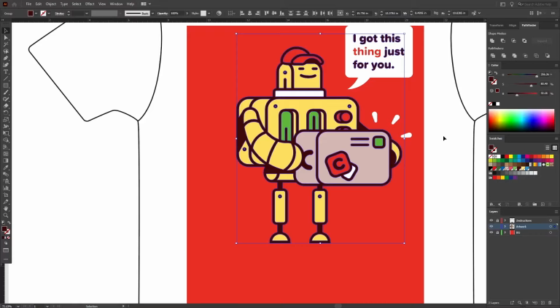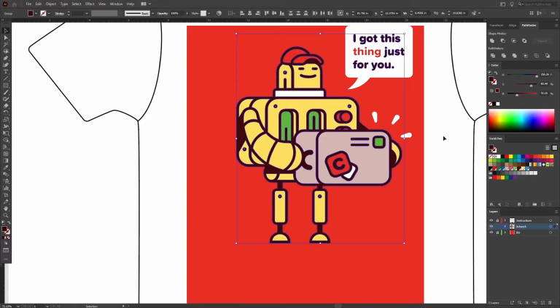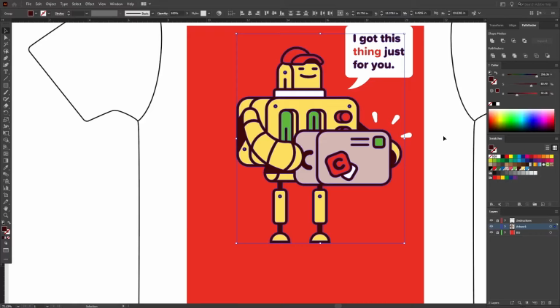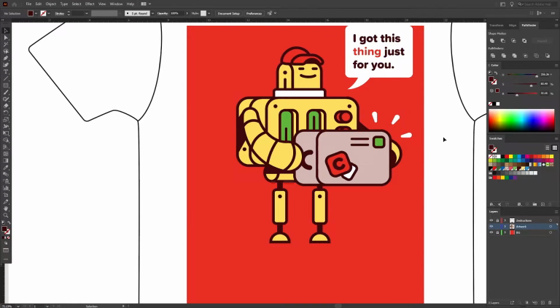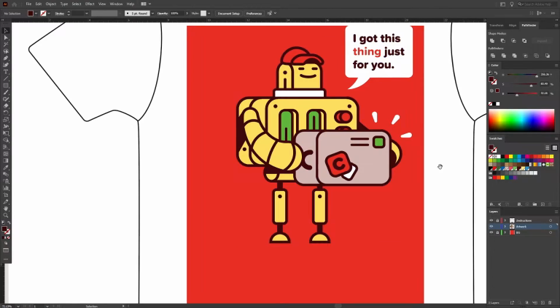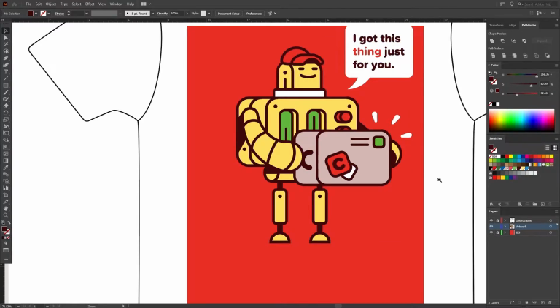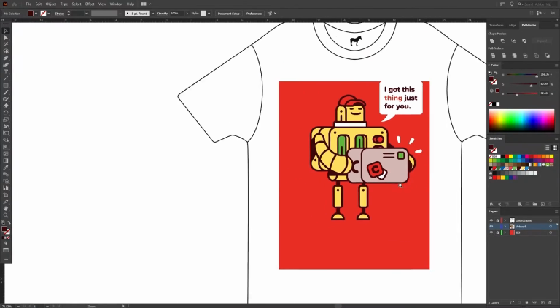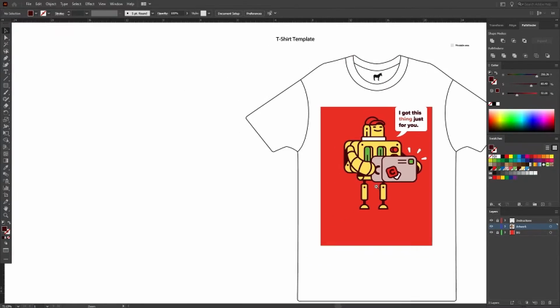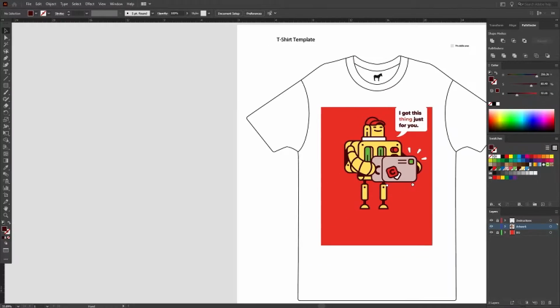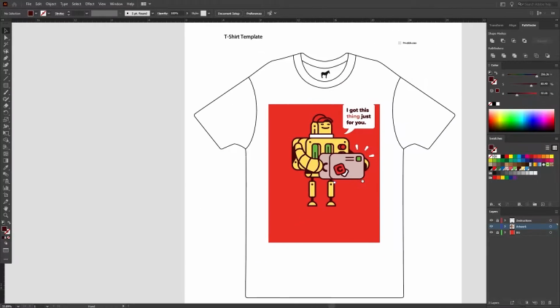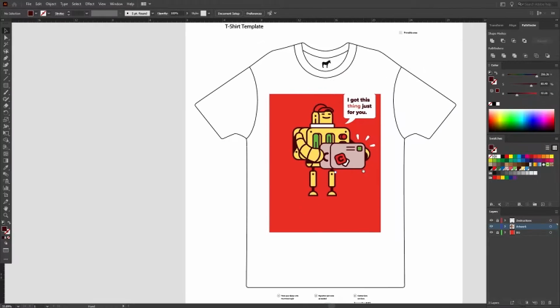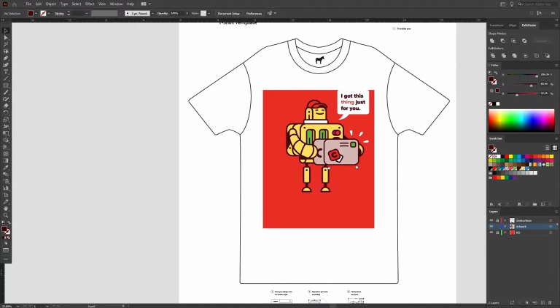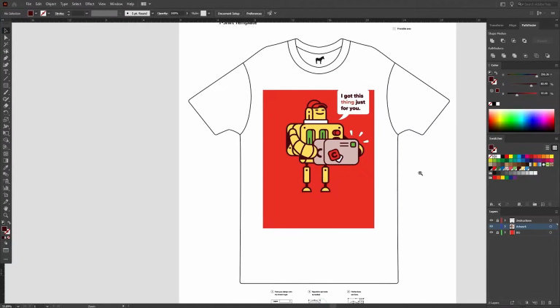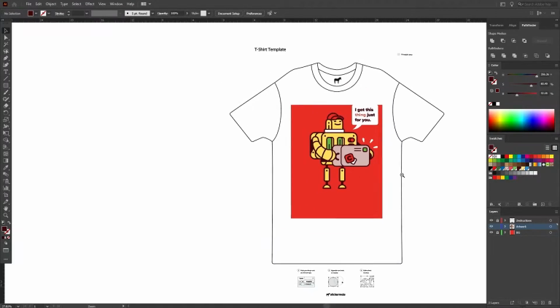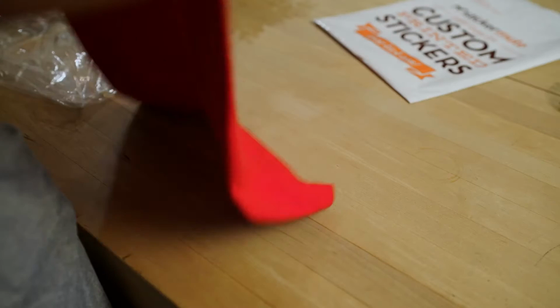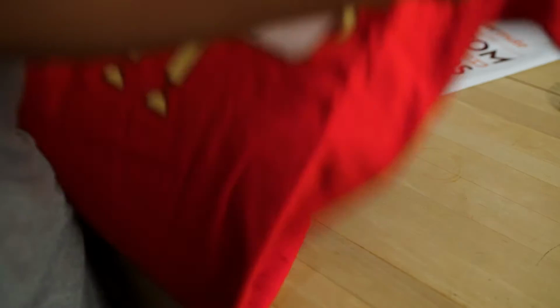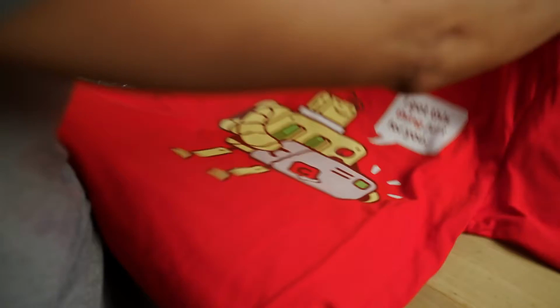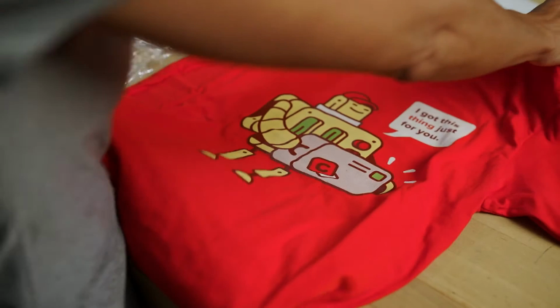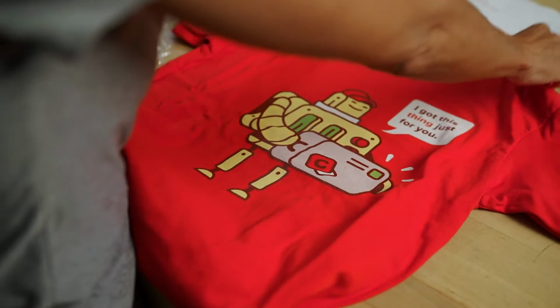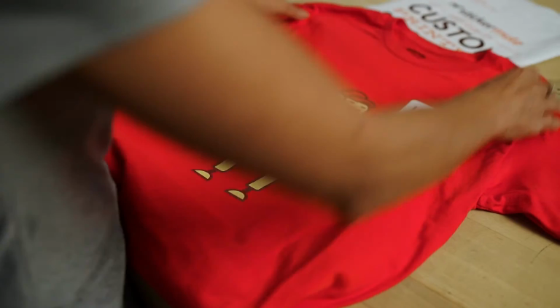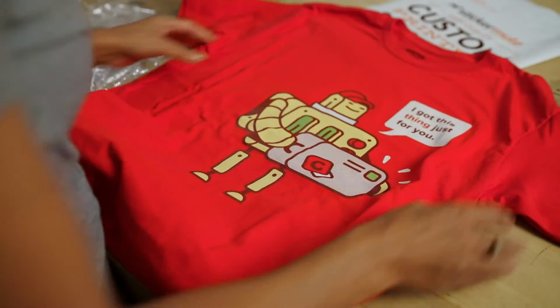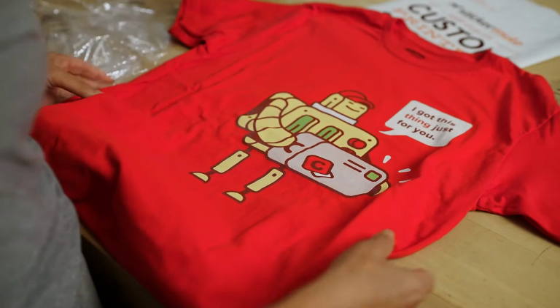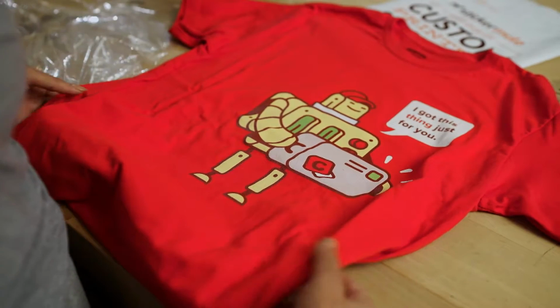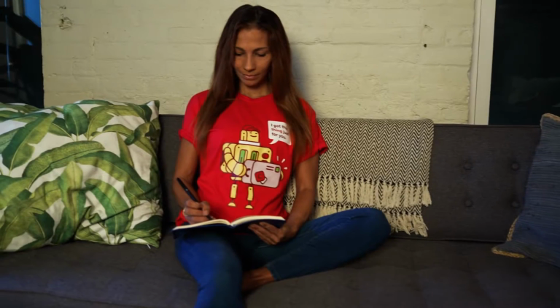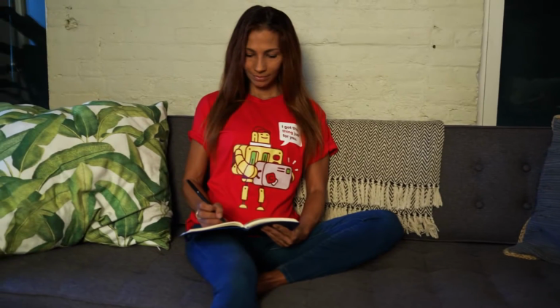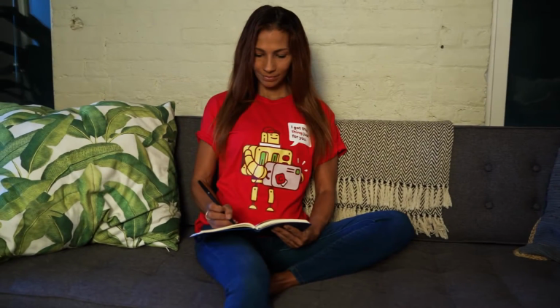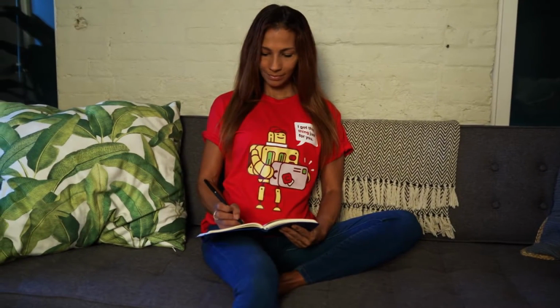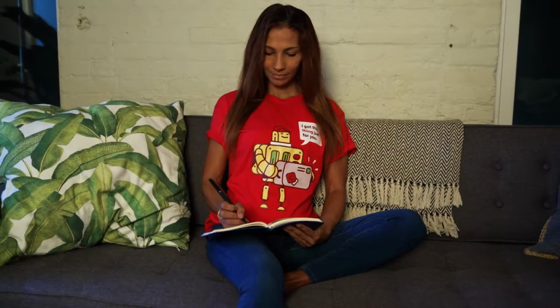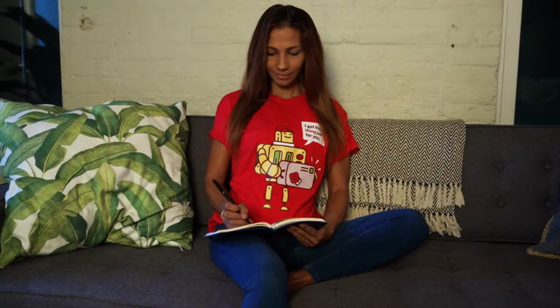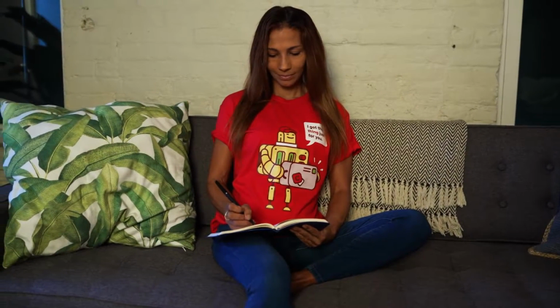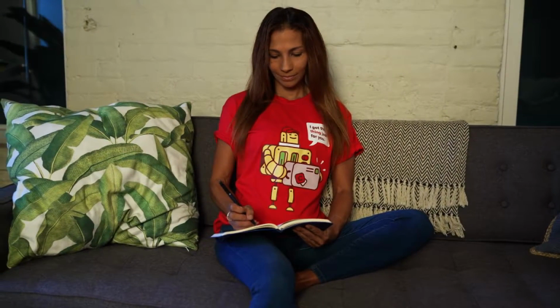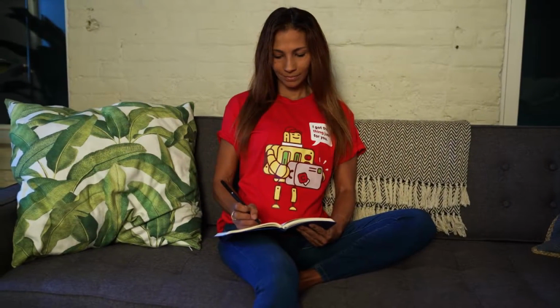In this tutorial, we'll be showing you how easy it is to take any design and get it printed onto a t-shirt with Sticker Mule. Let's jump in.